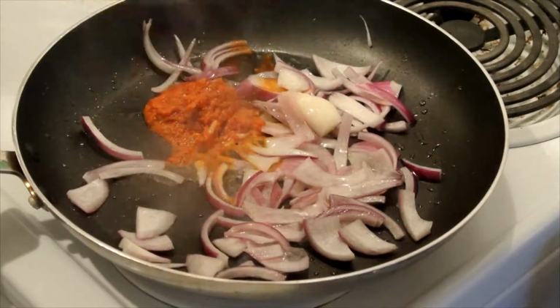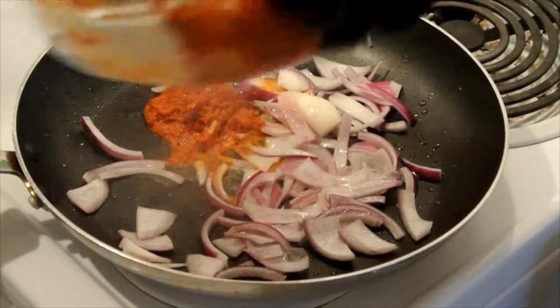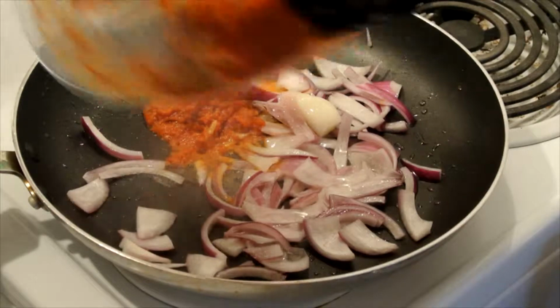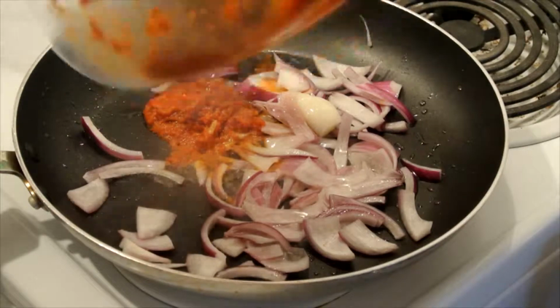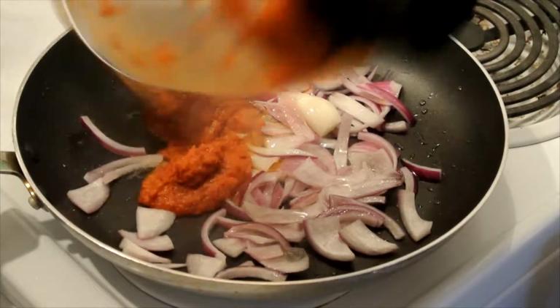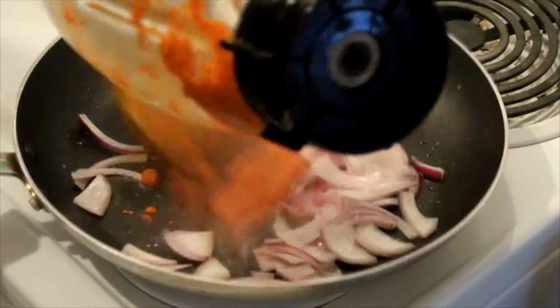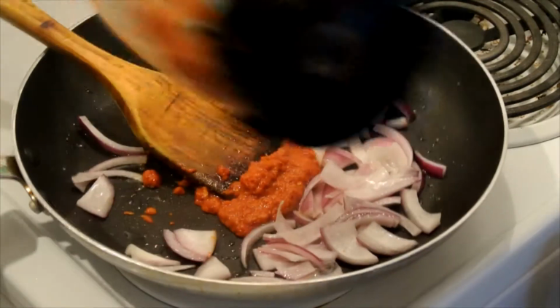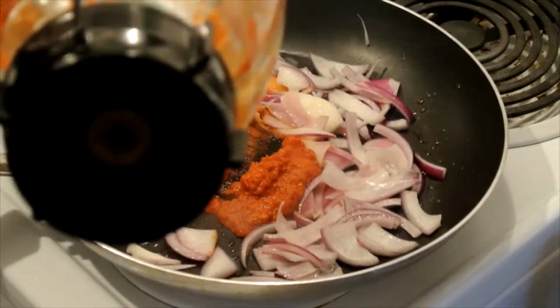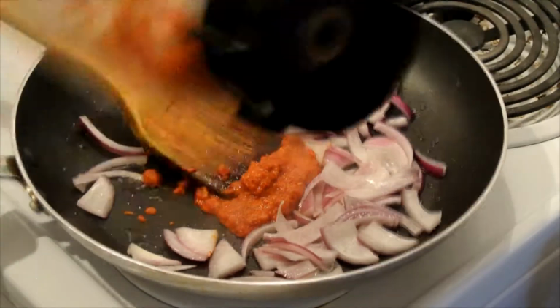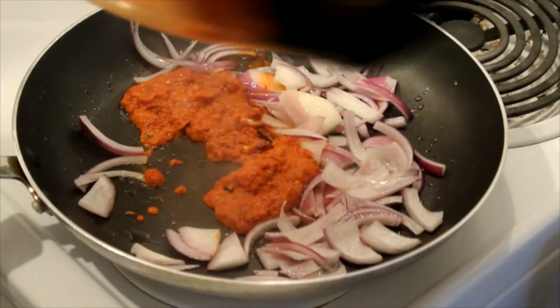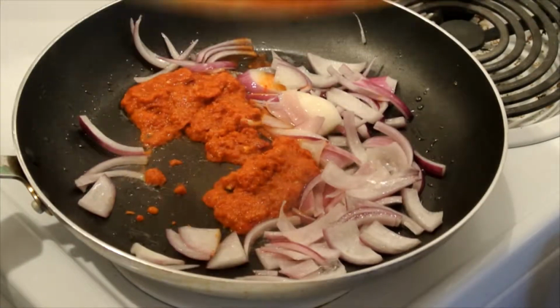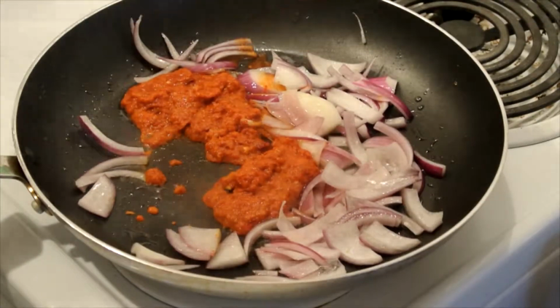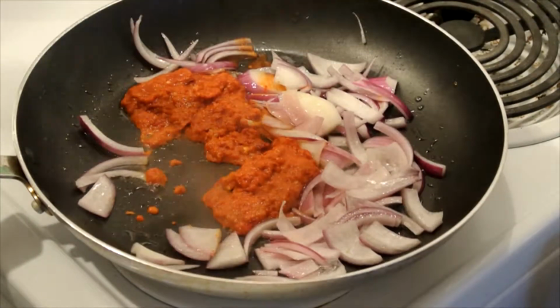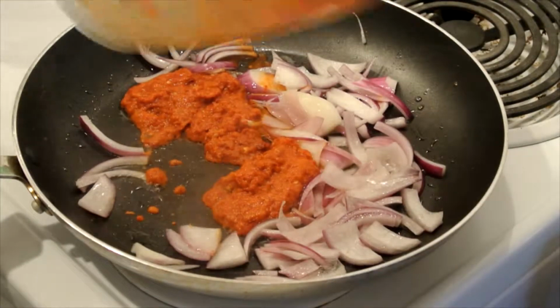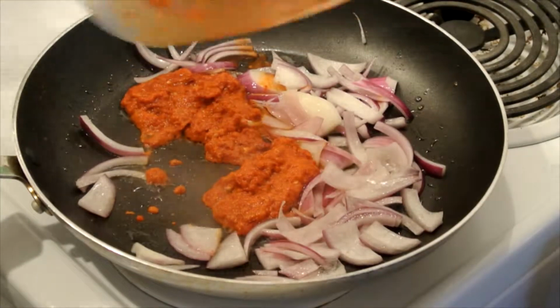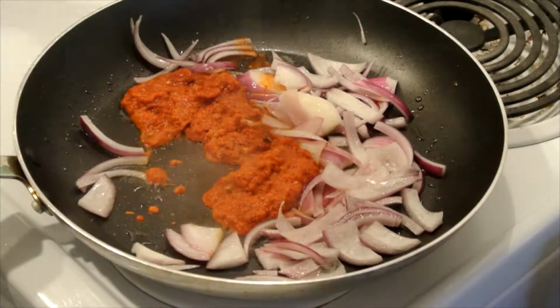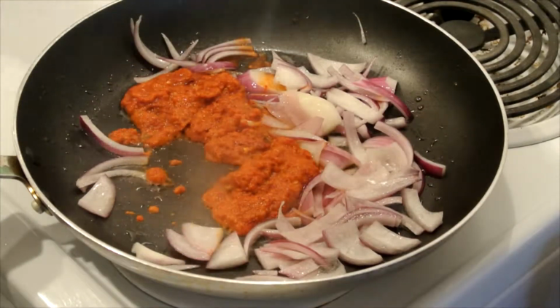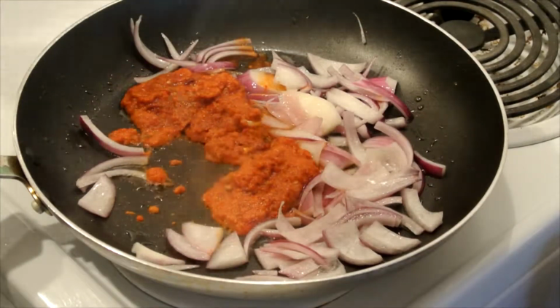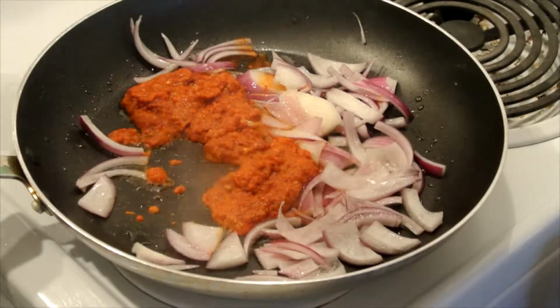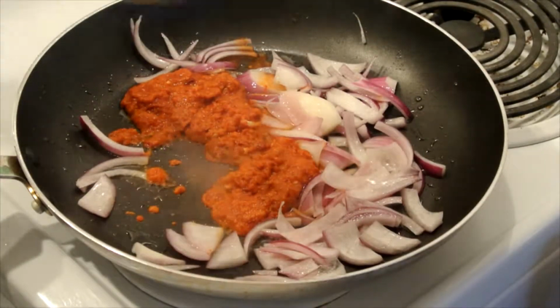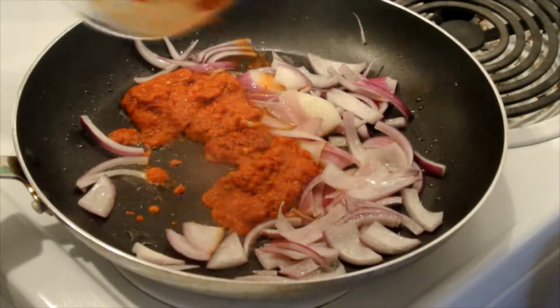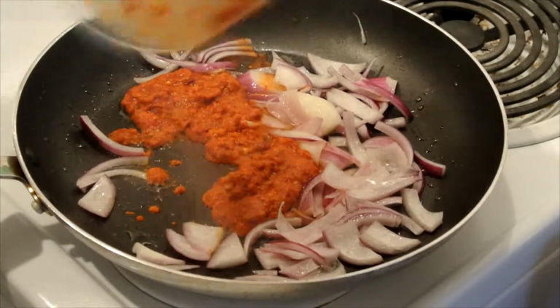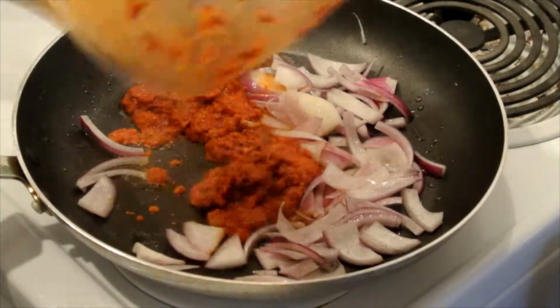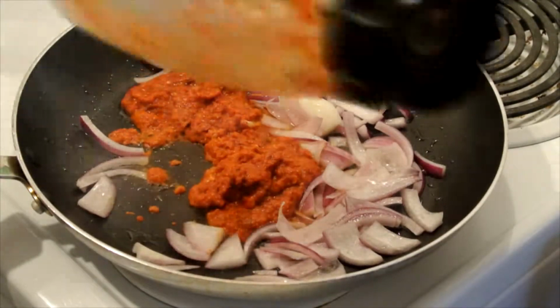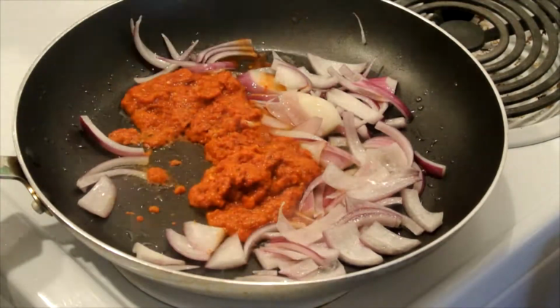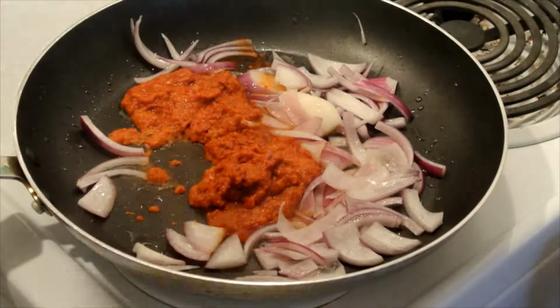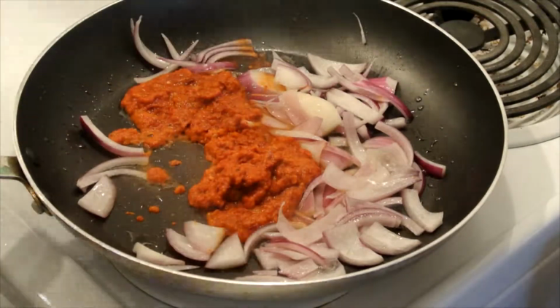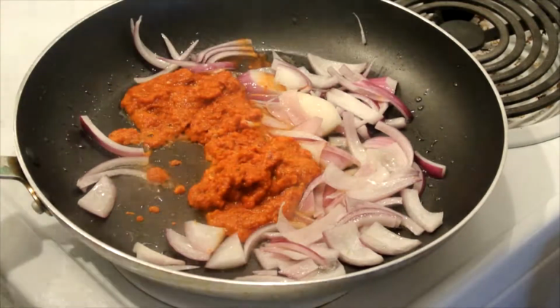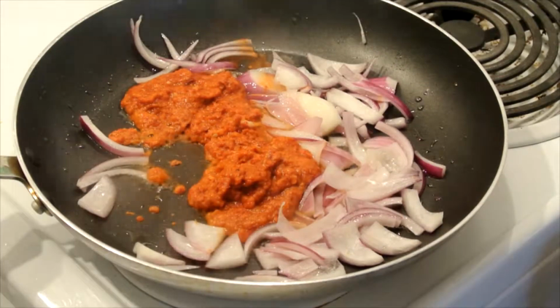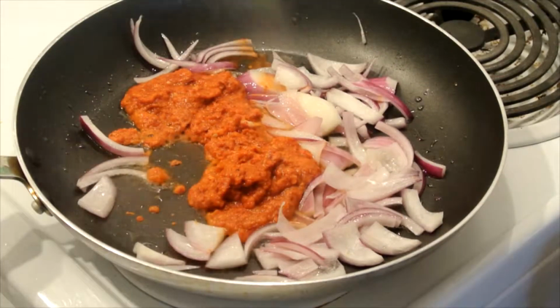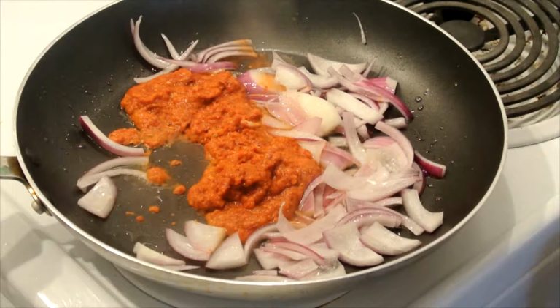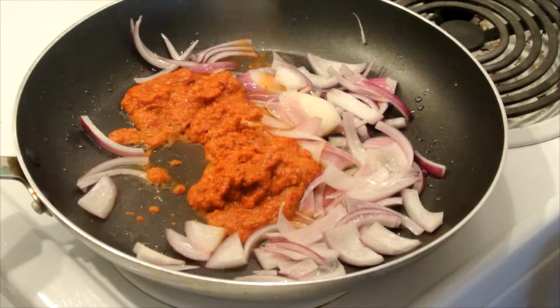After the onions have softened a little, add the blended ingredients and fry till it's glistening in oil.